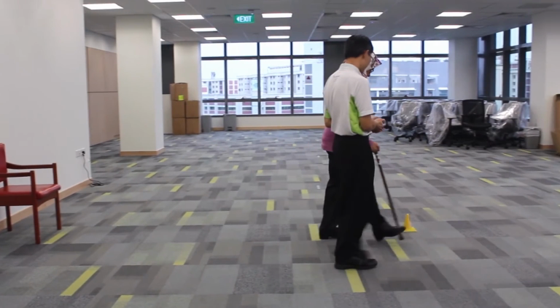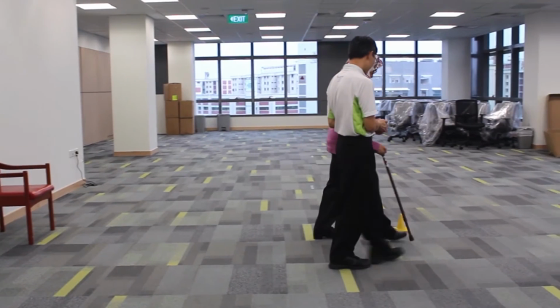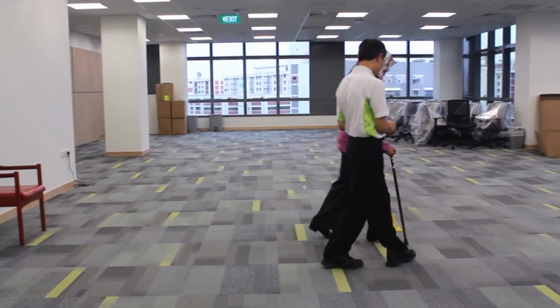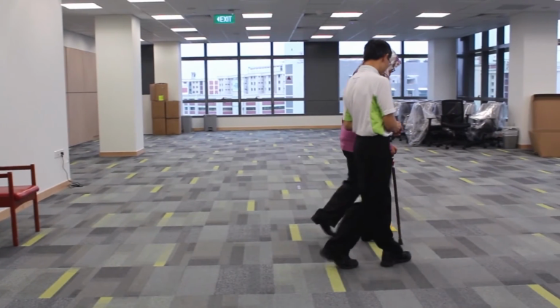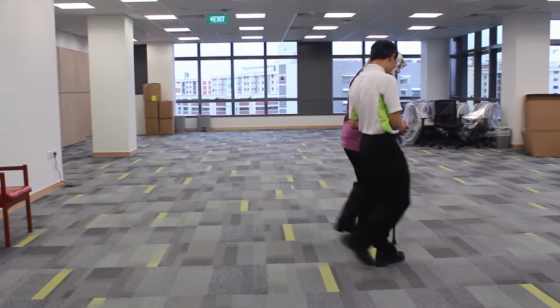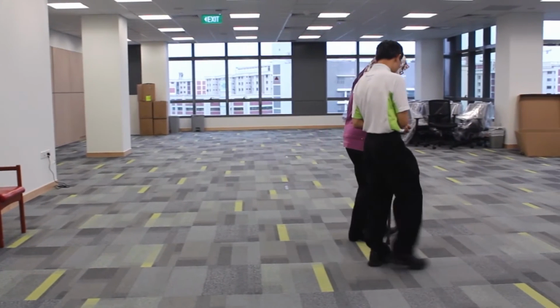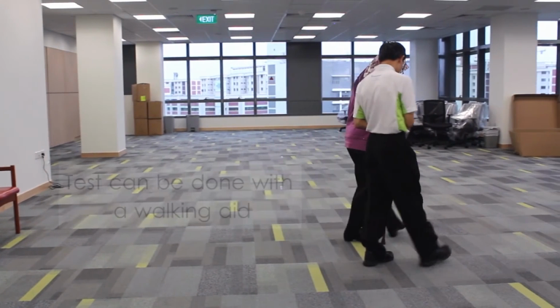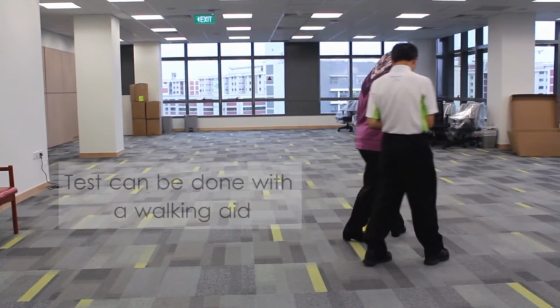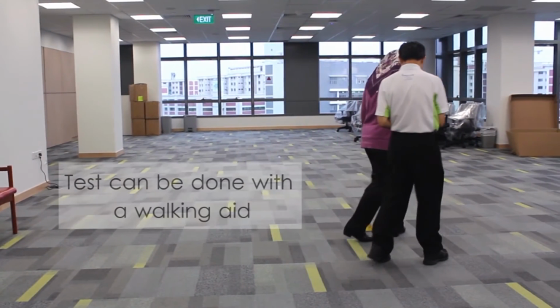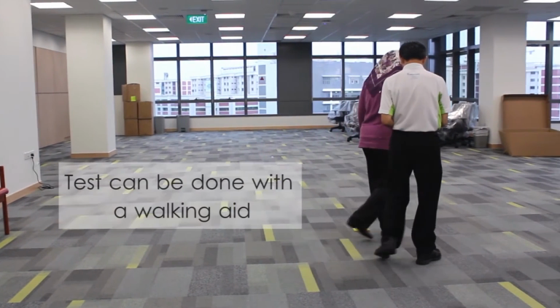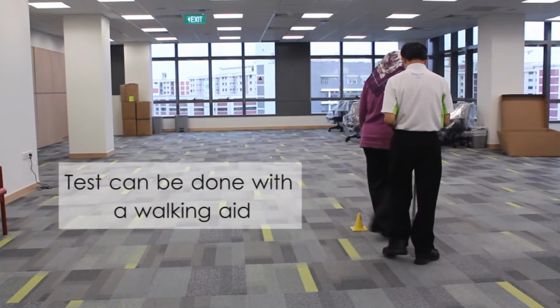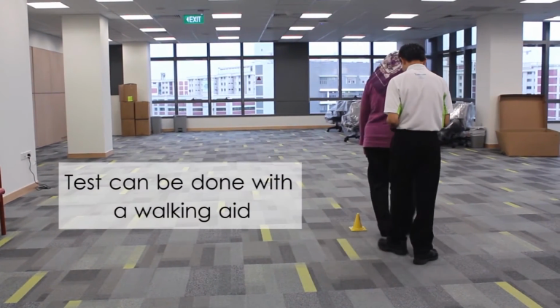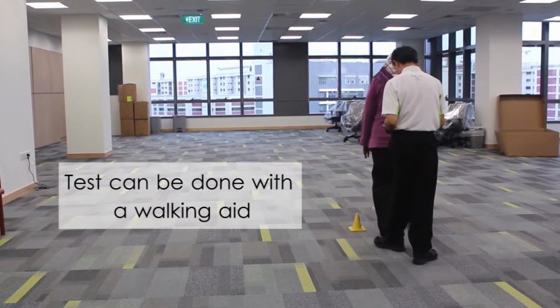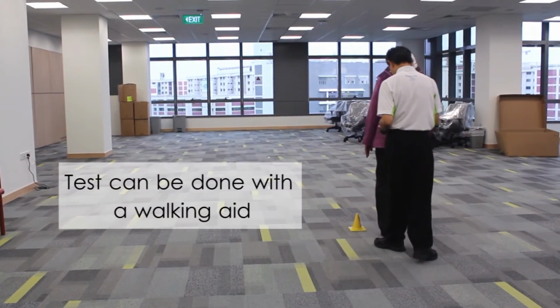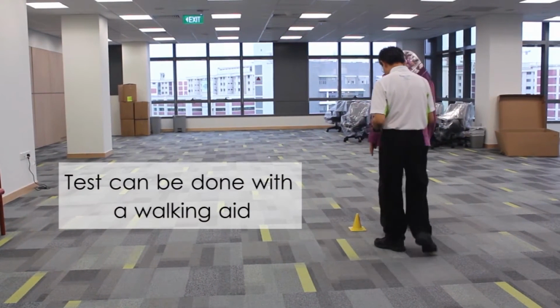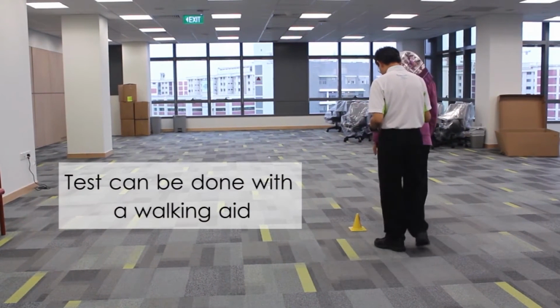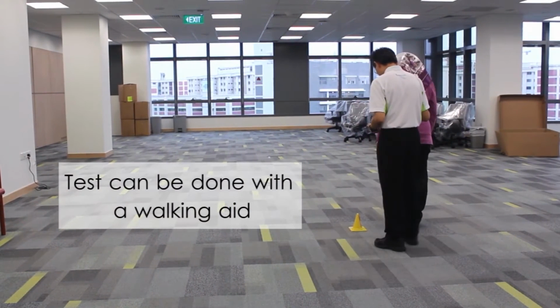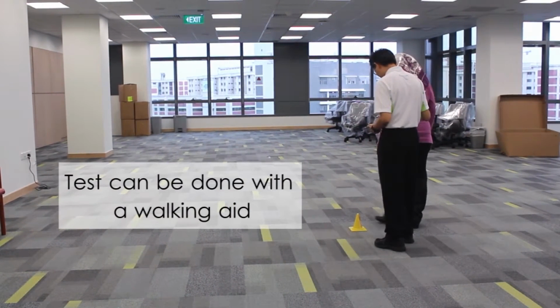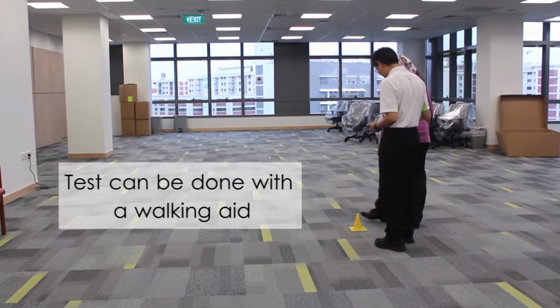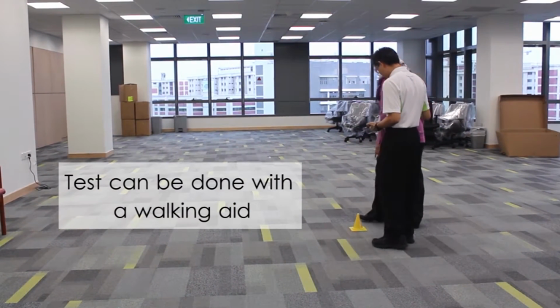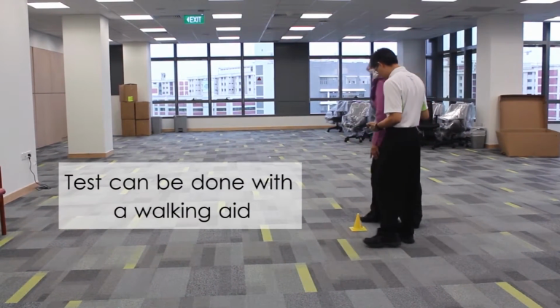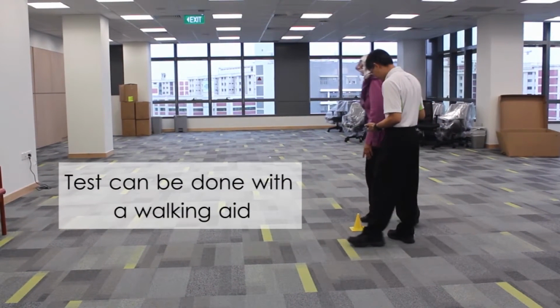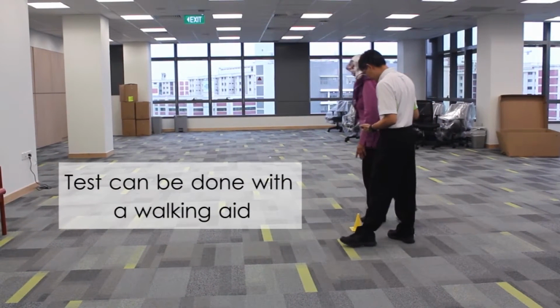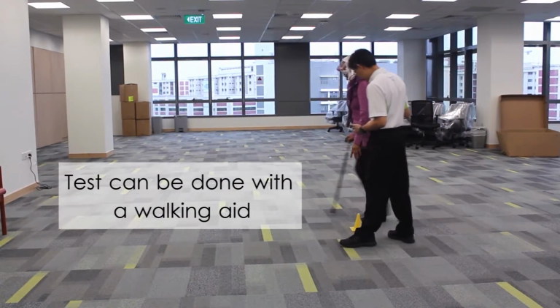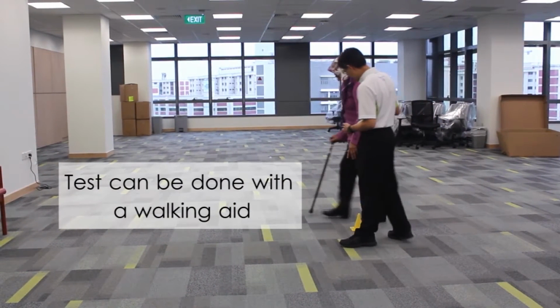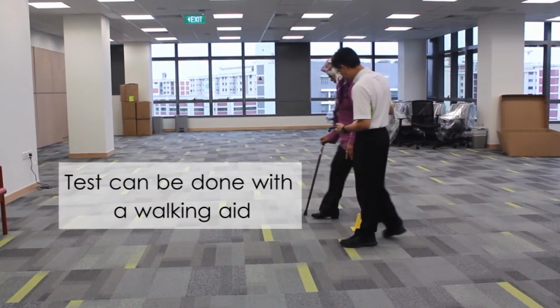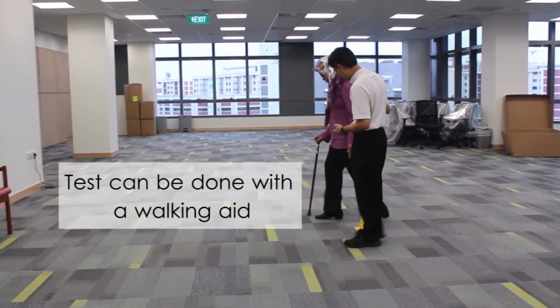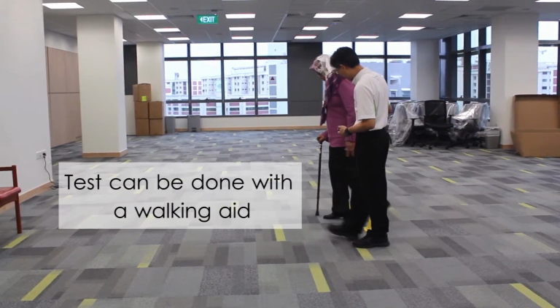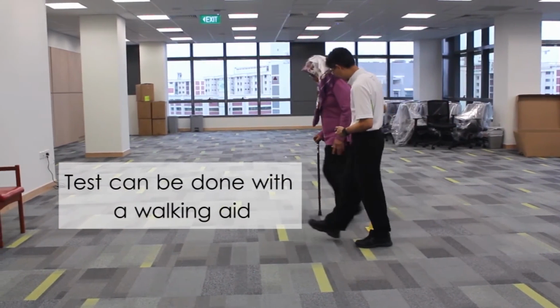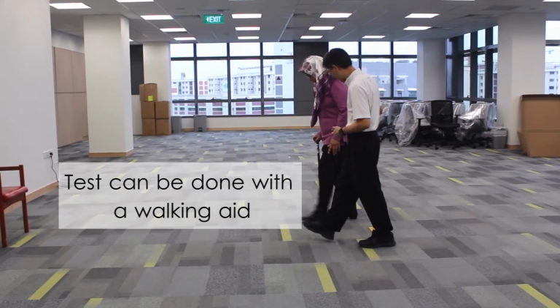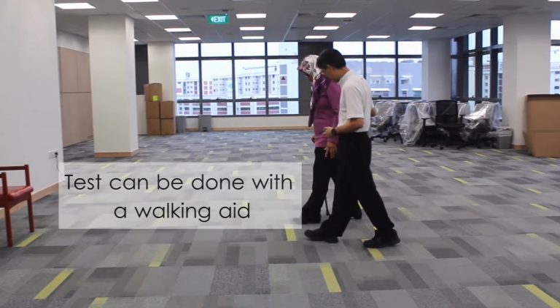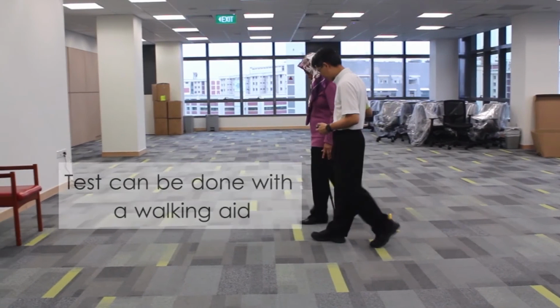If required, the participant can use a walking aid during this test.